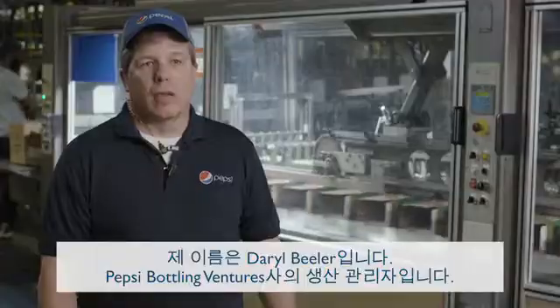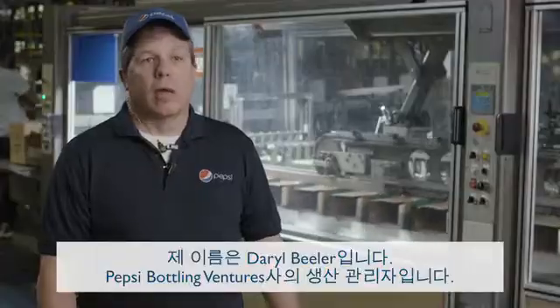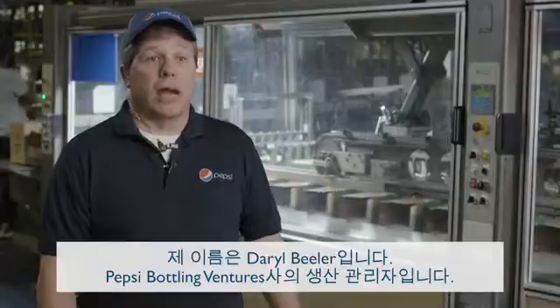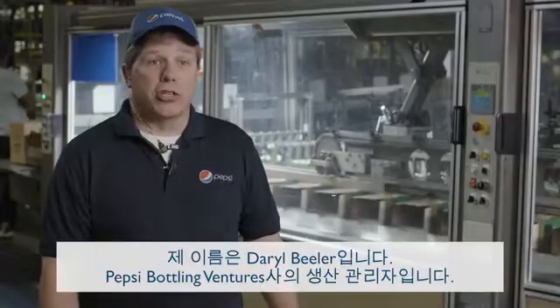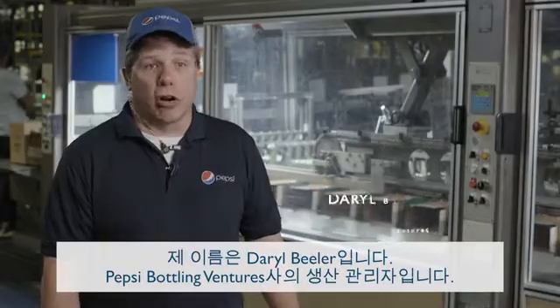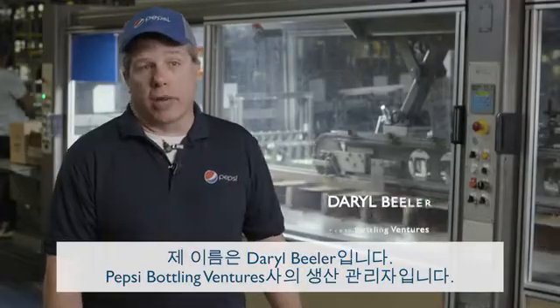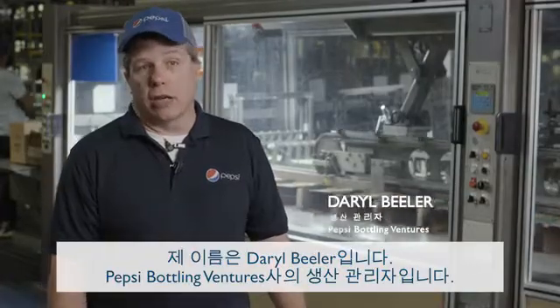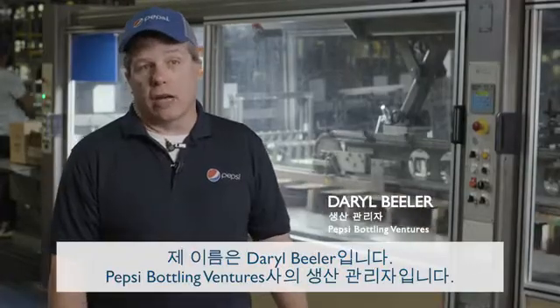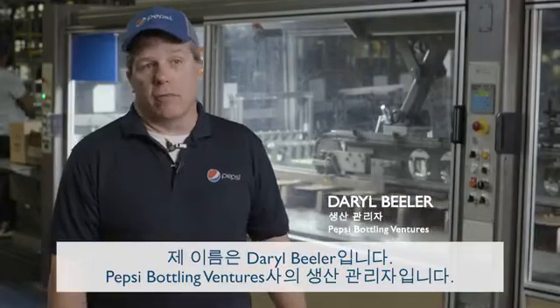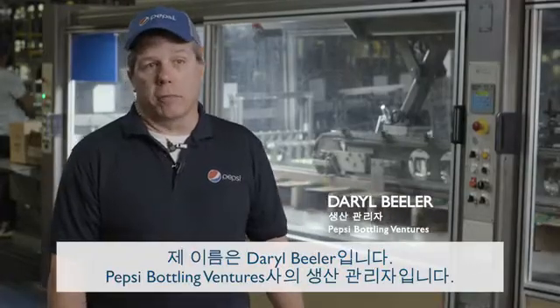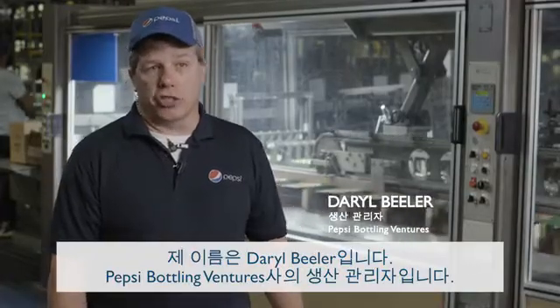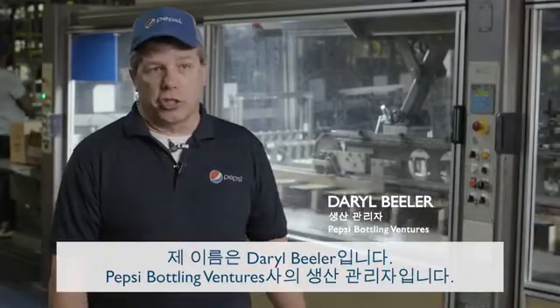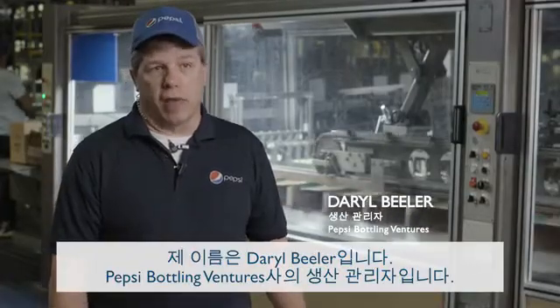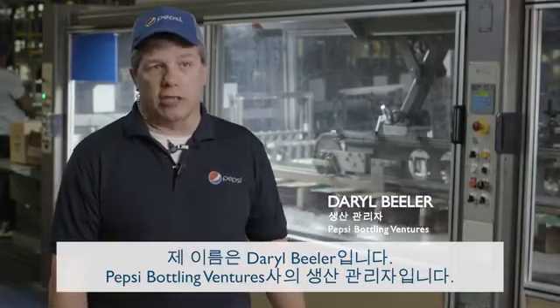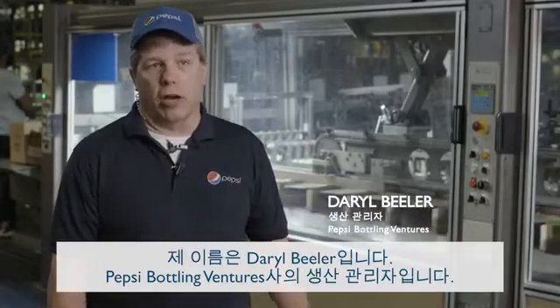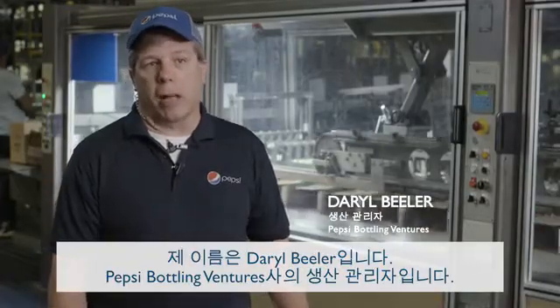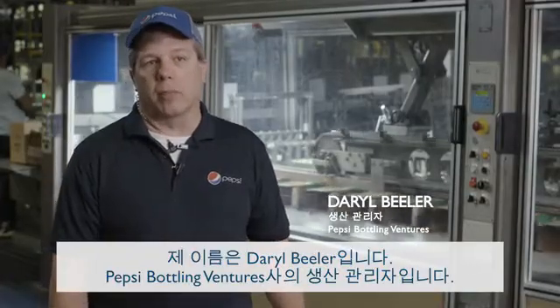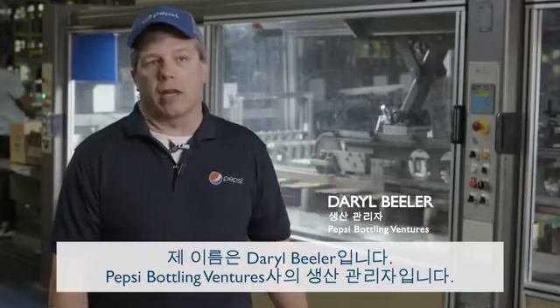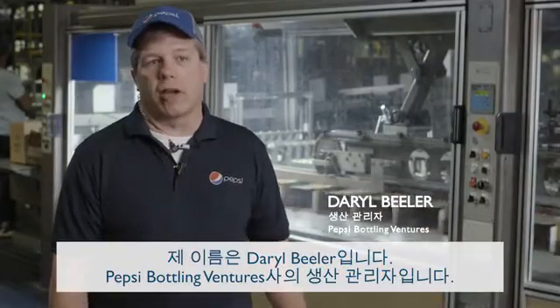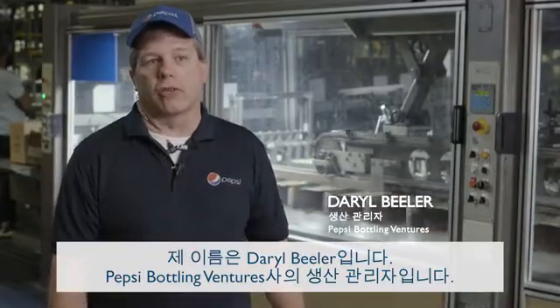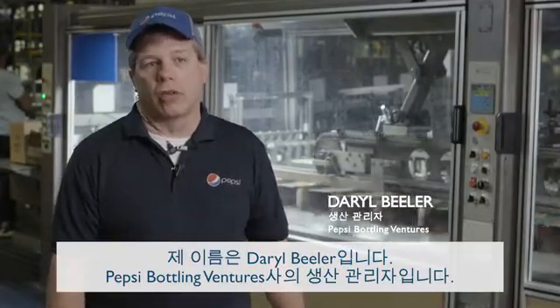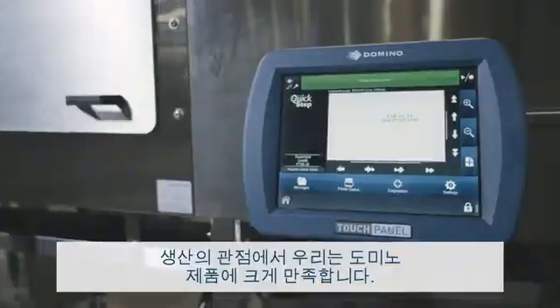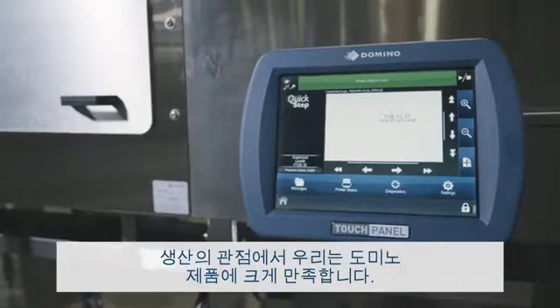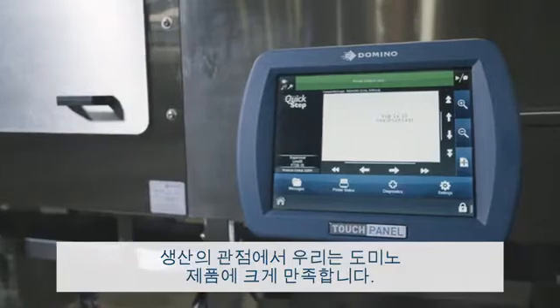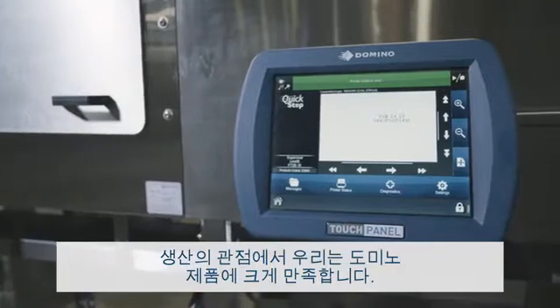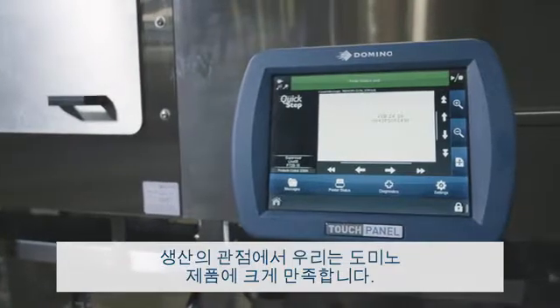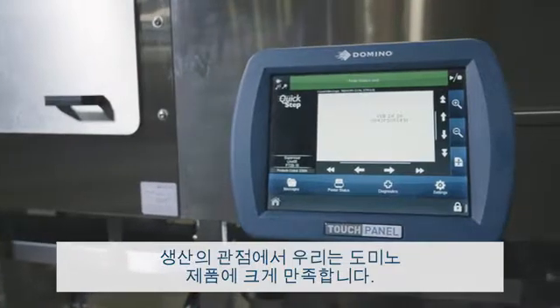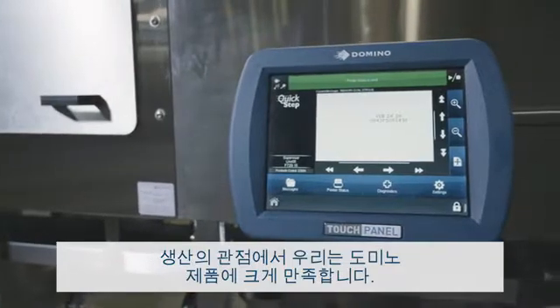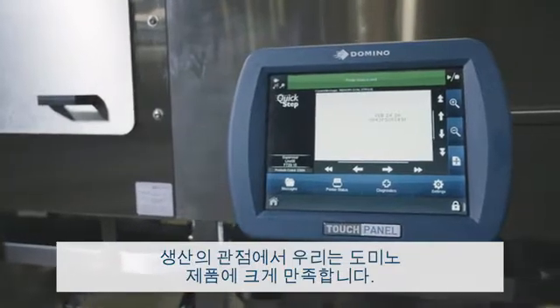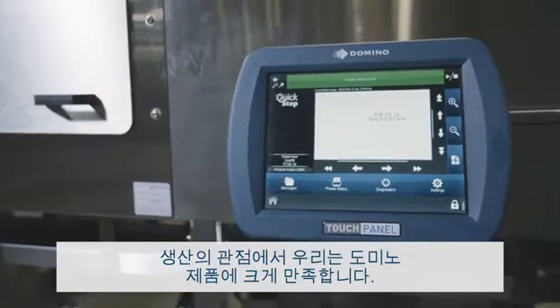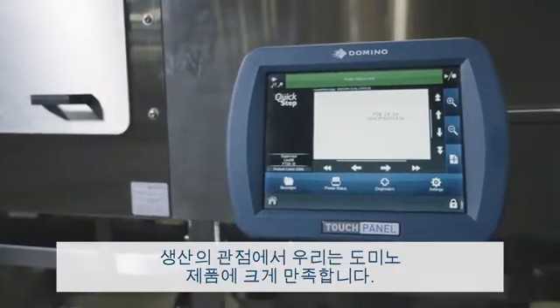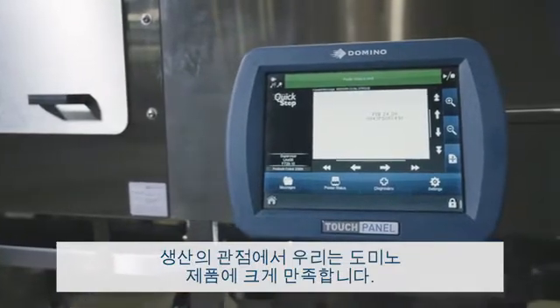My name is Darrell Buehler. I'm the production supervisor here at Pepsi Bottling Ventures. From a production standpoint, we love it.